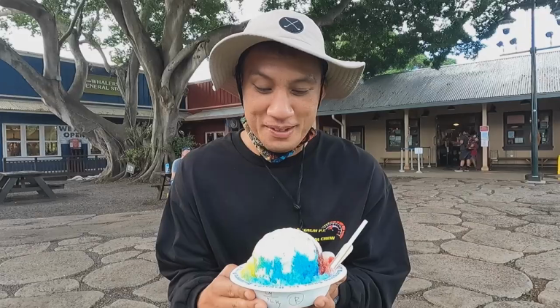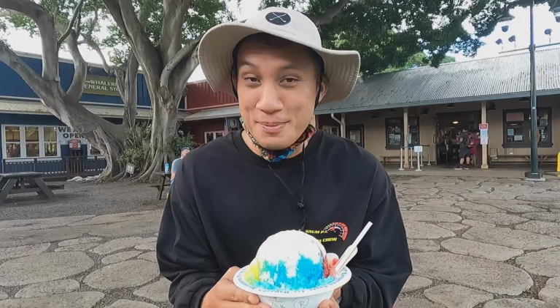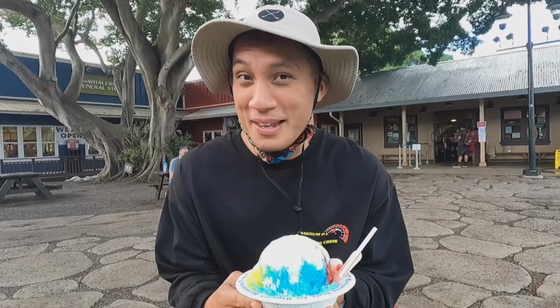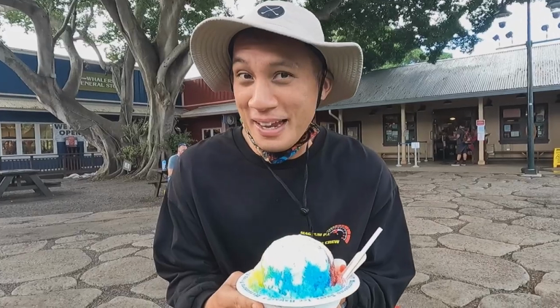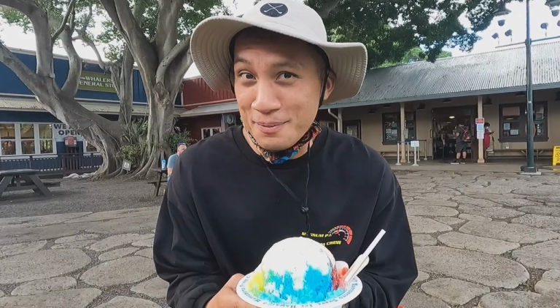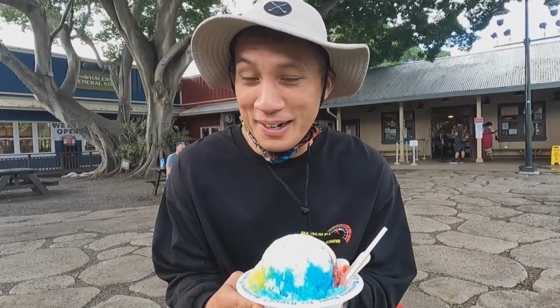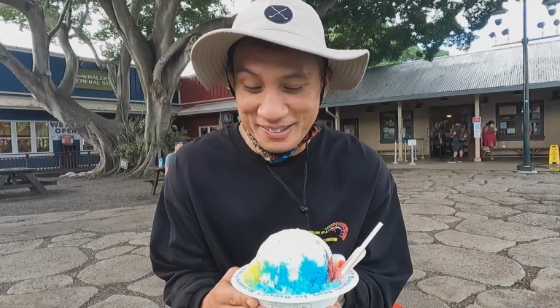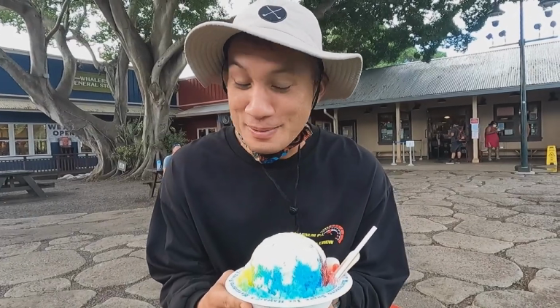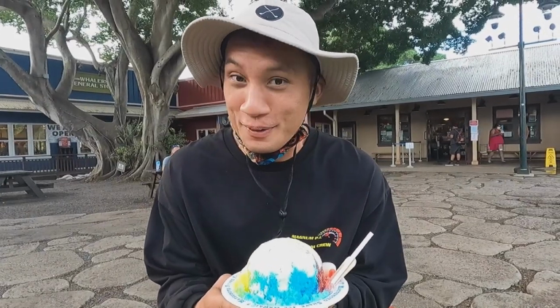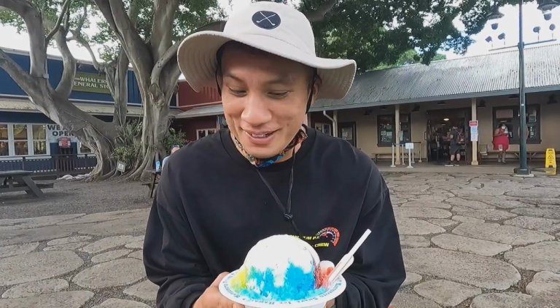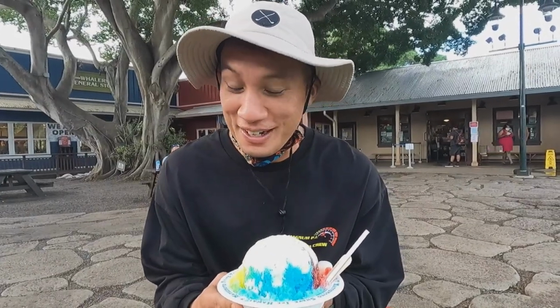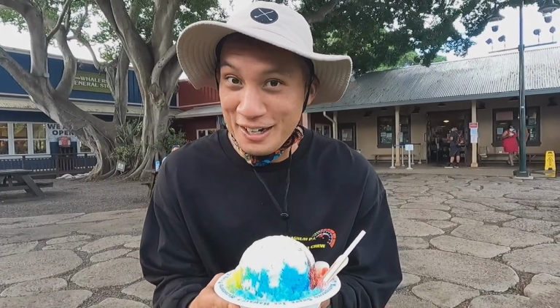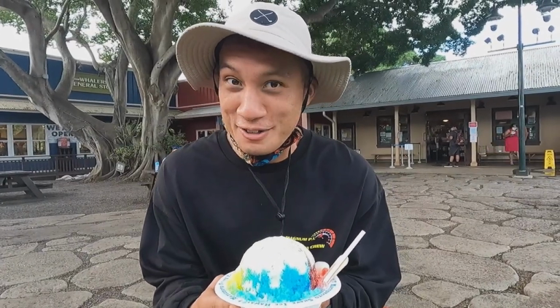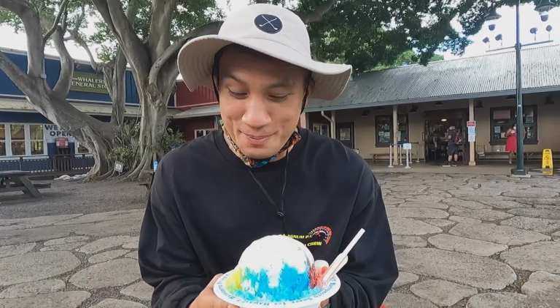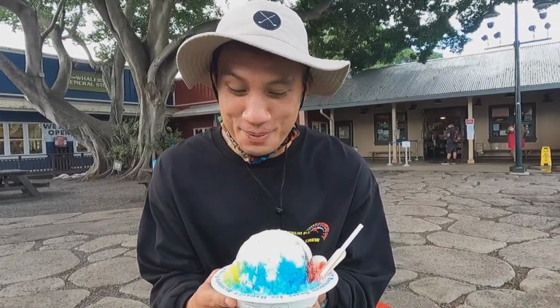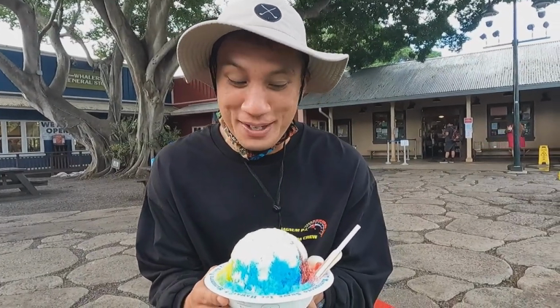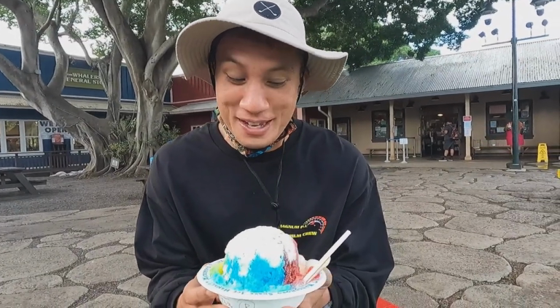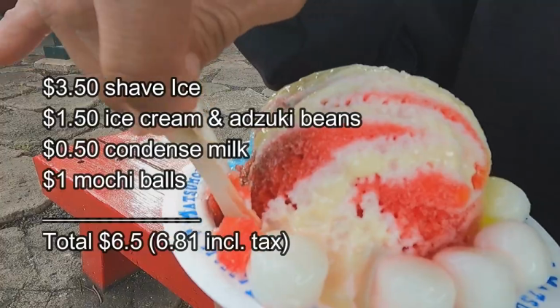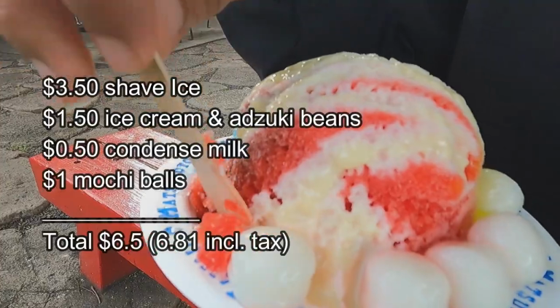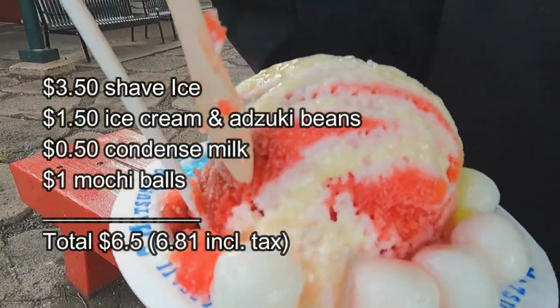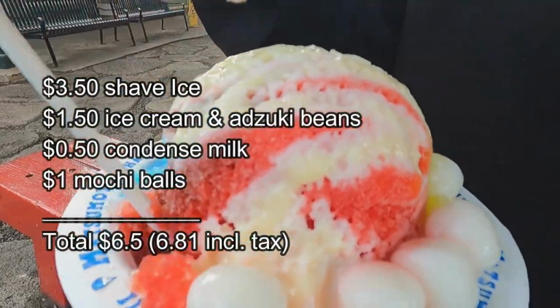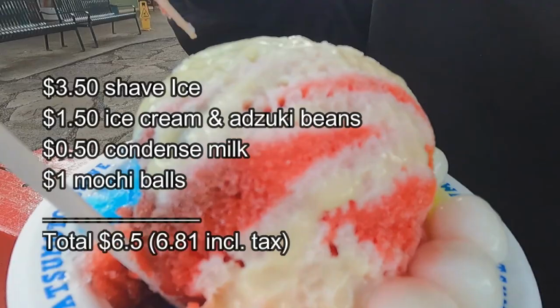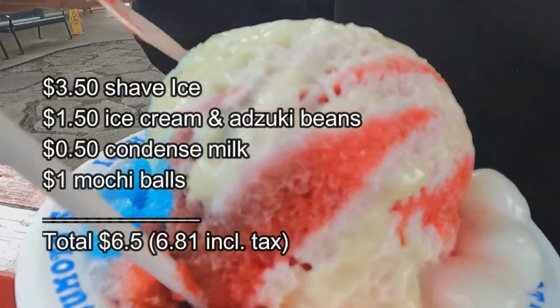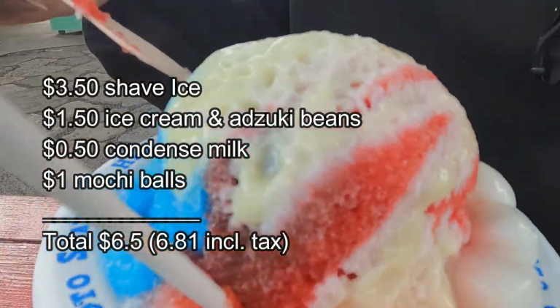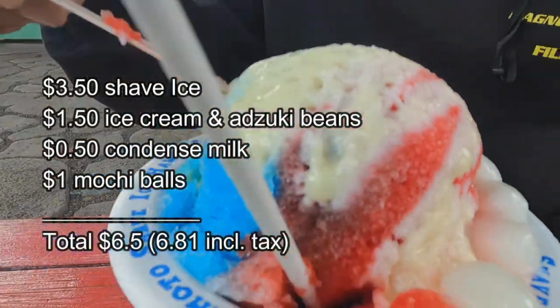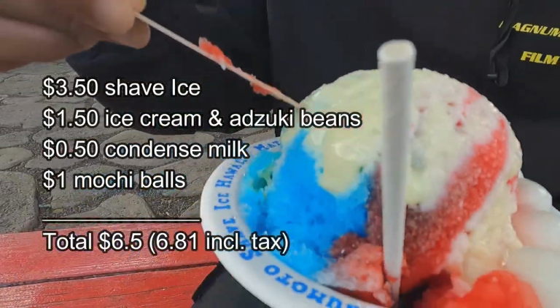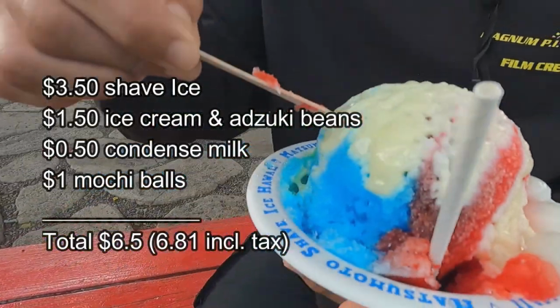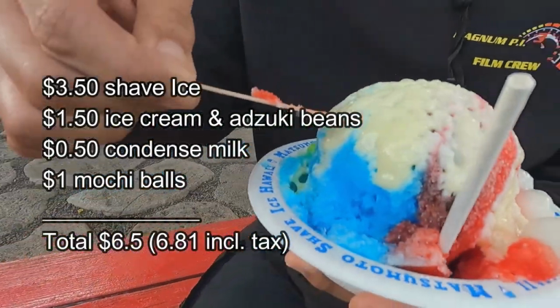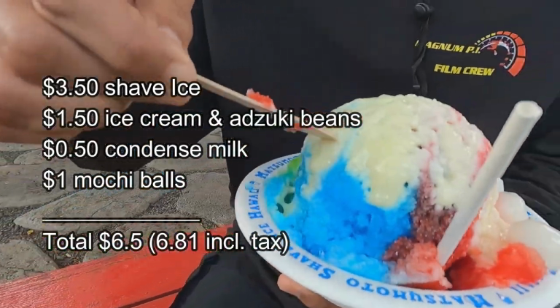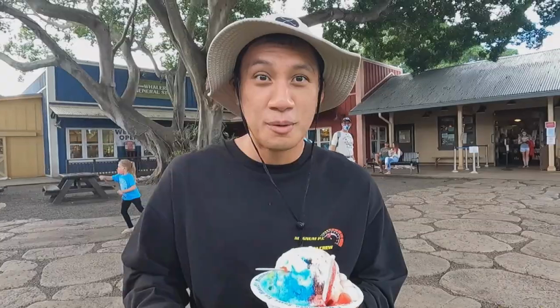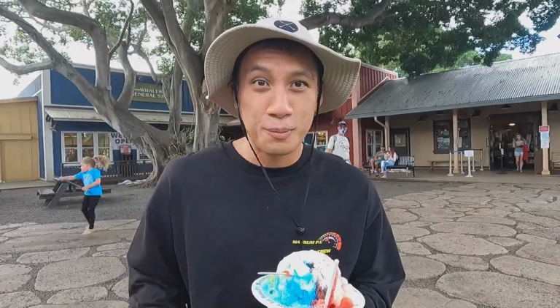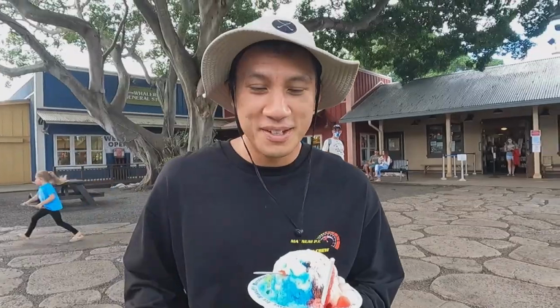You have a combination of 38 different flavors but you can combine only three together. Doesn't mean that I can't combine condensed milk, ice cream, beans, and mochi balls with this too. Drum roll please.